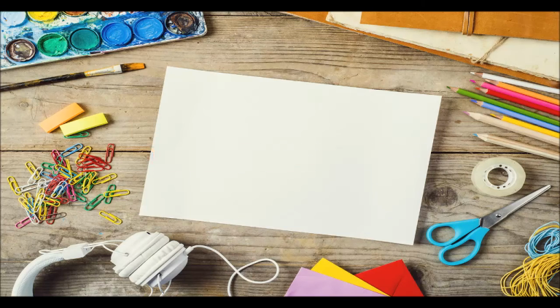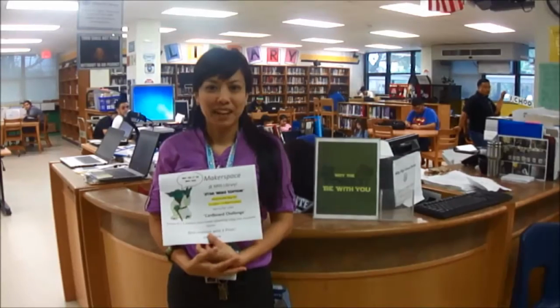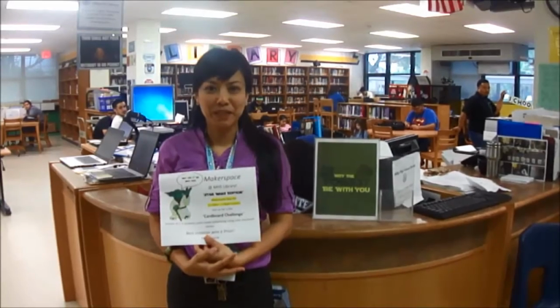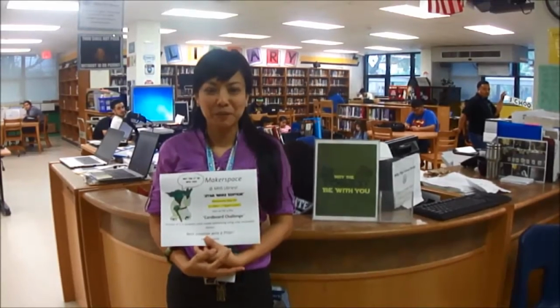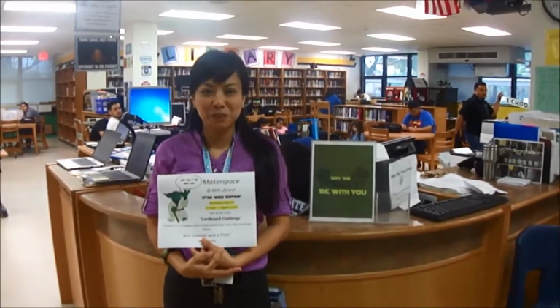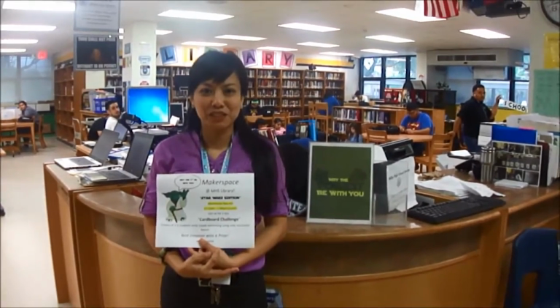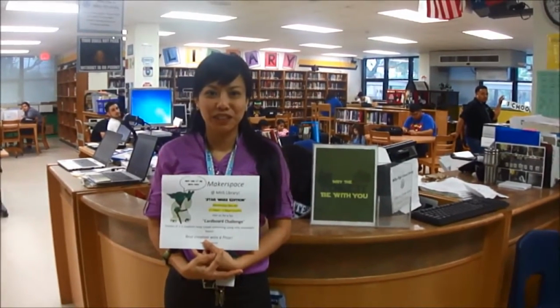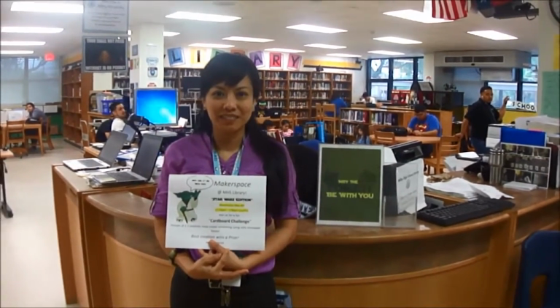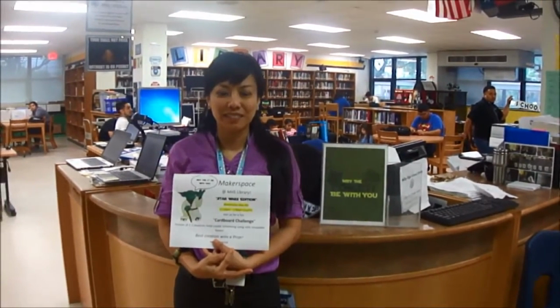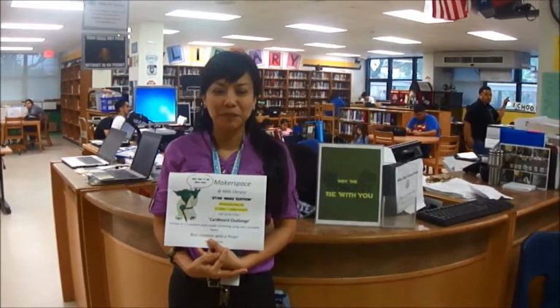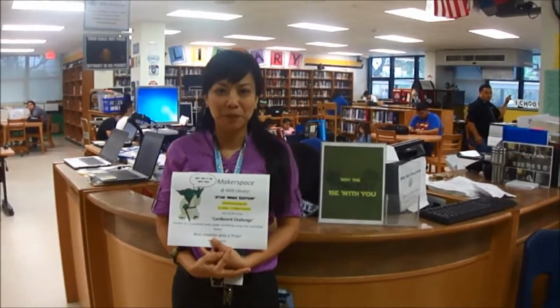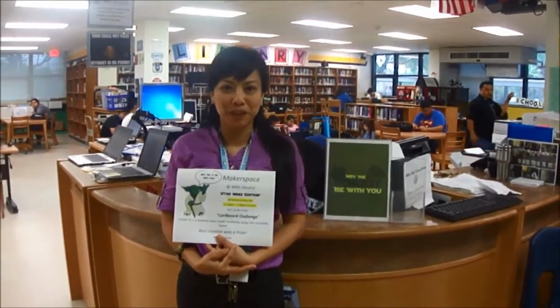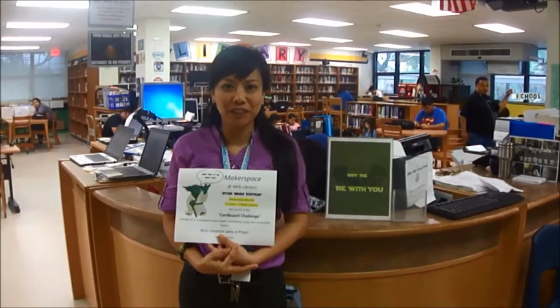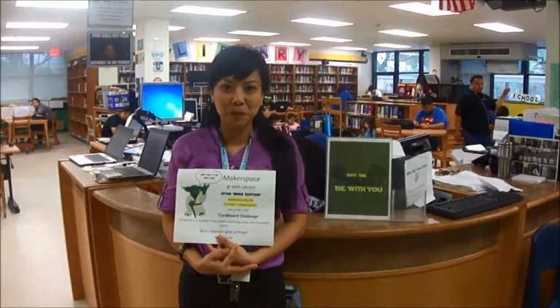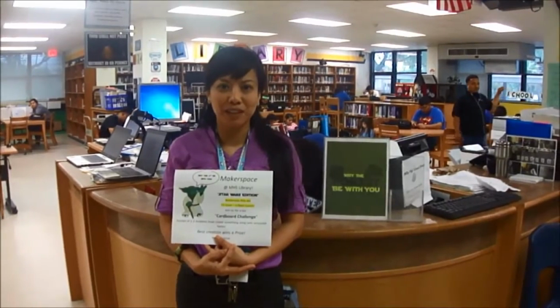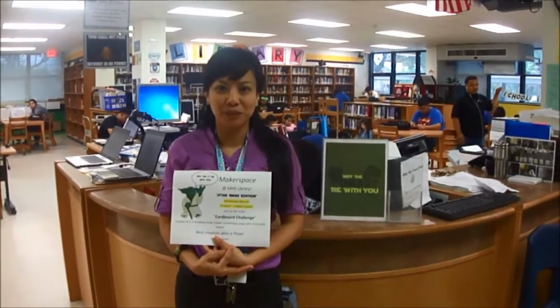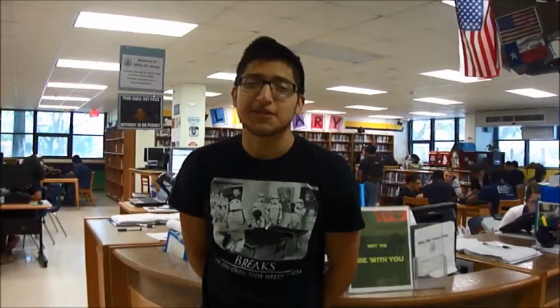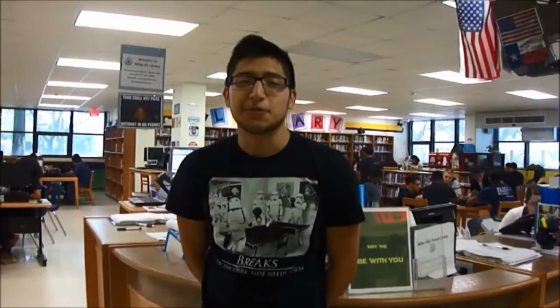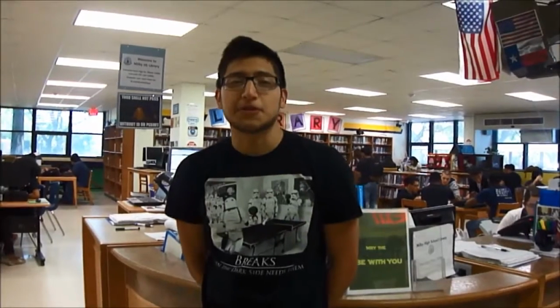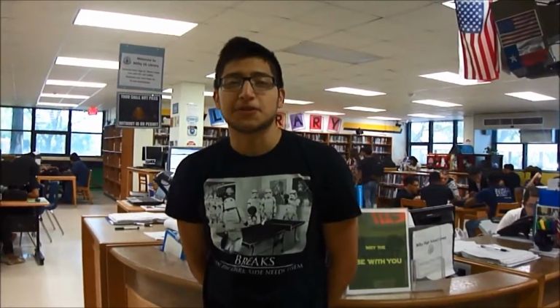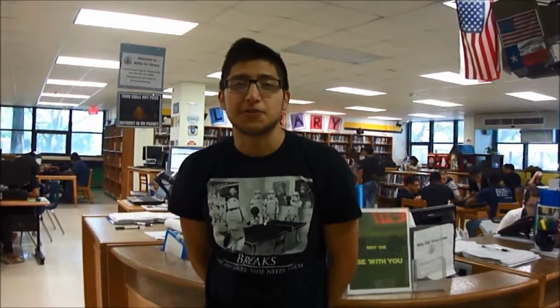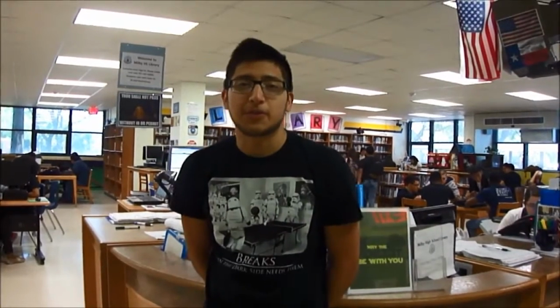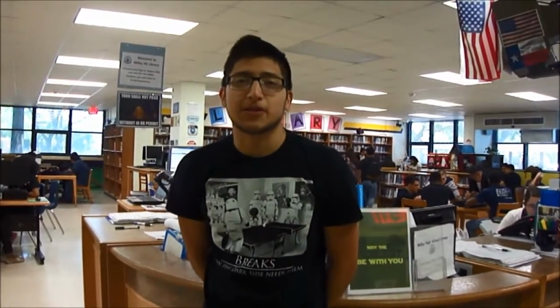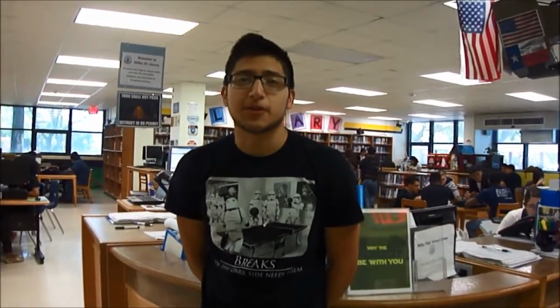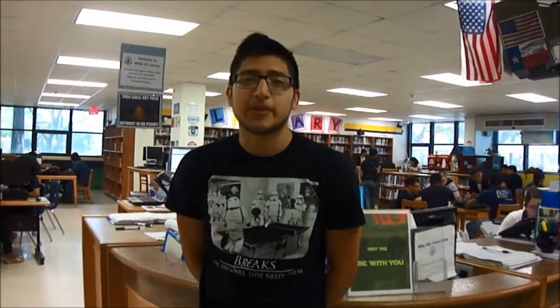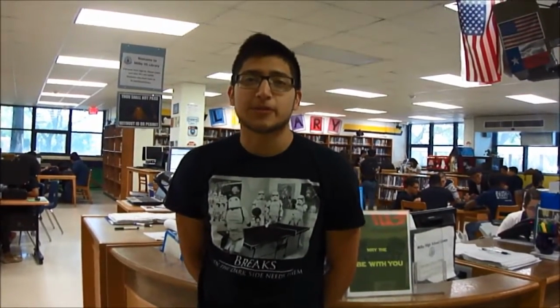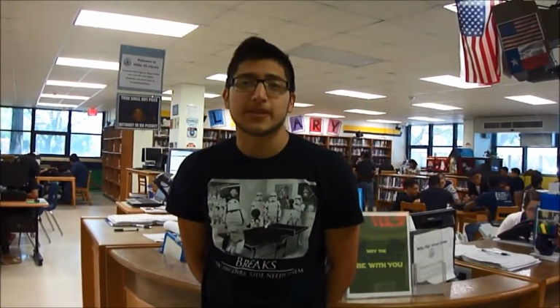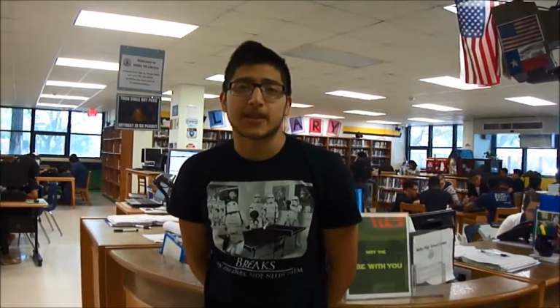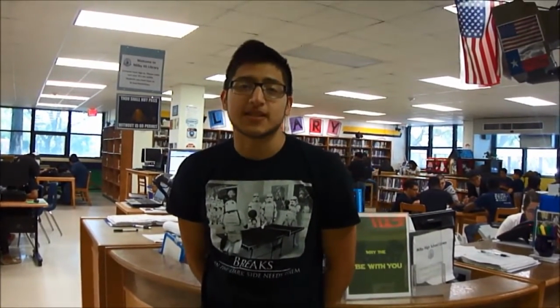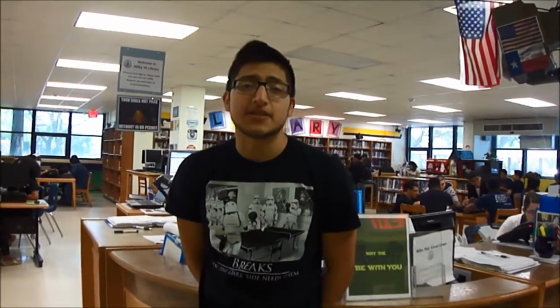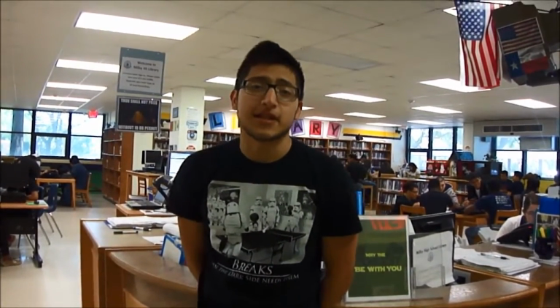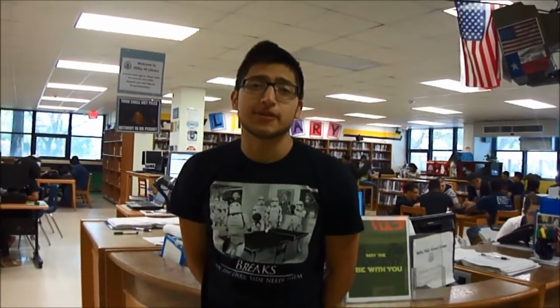Hi, my name is Mrs. Verdeen. I'm the librarian at Millby High School. Today we will talk to you about our makerspace activities in the library.